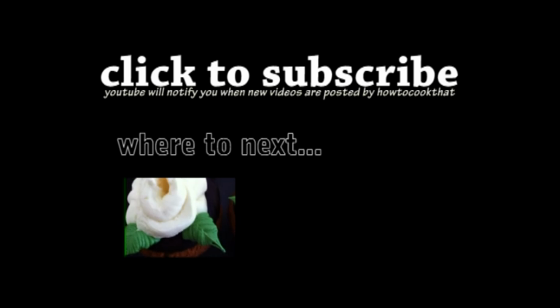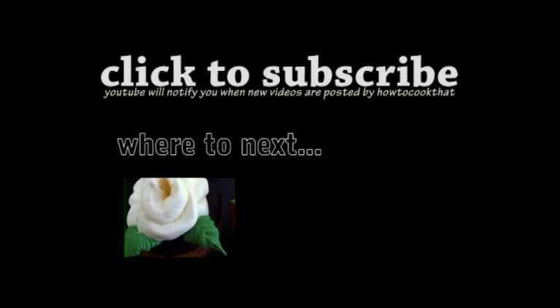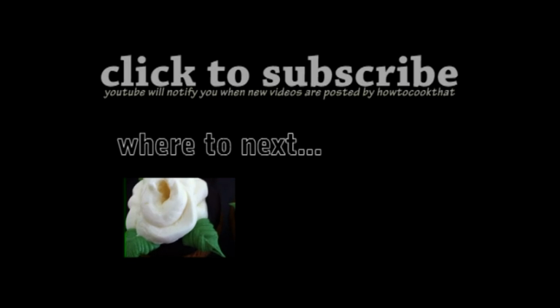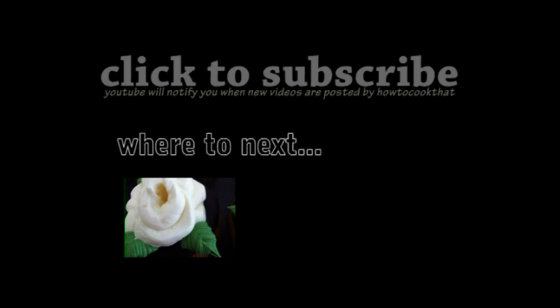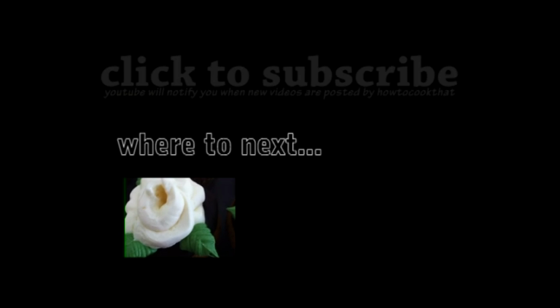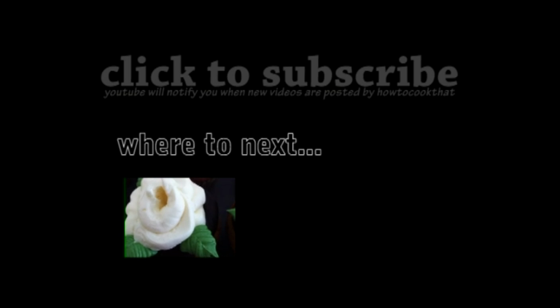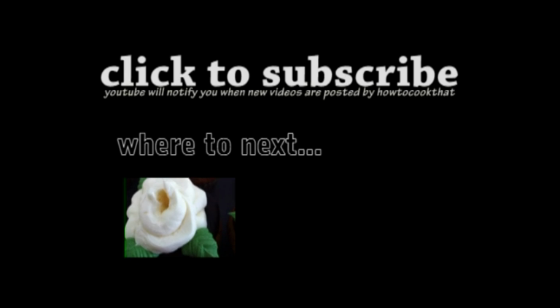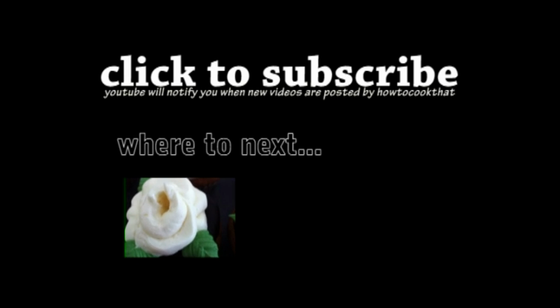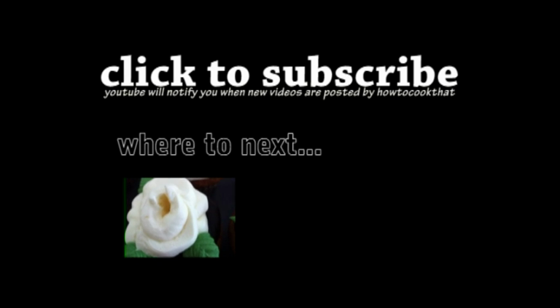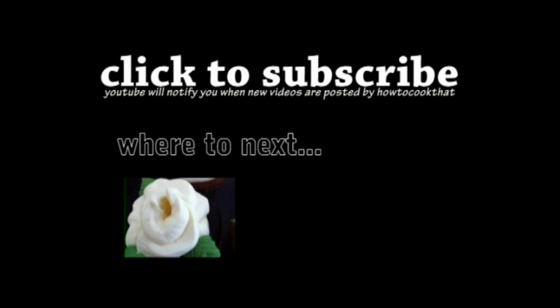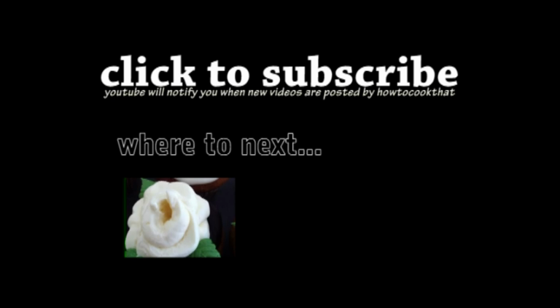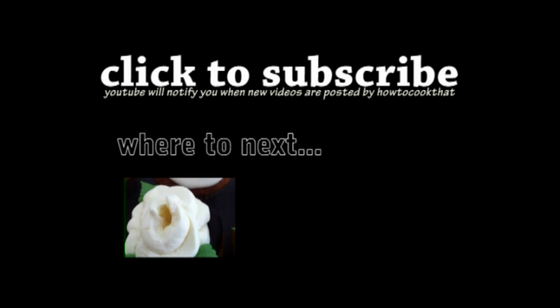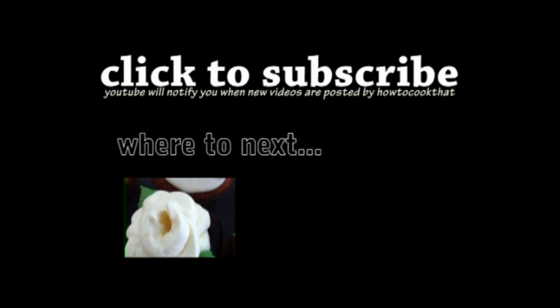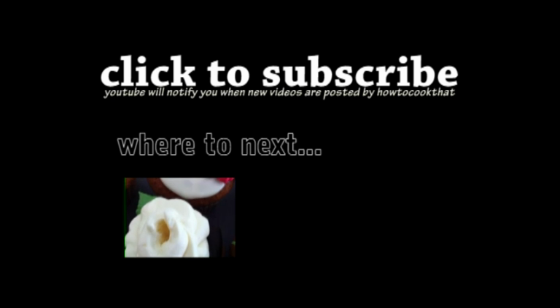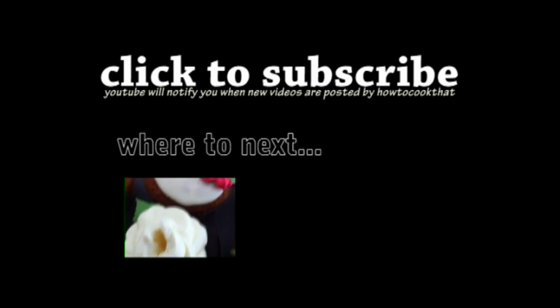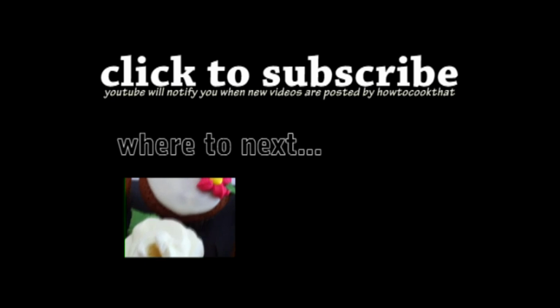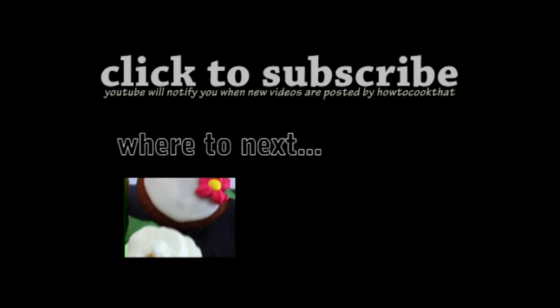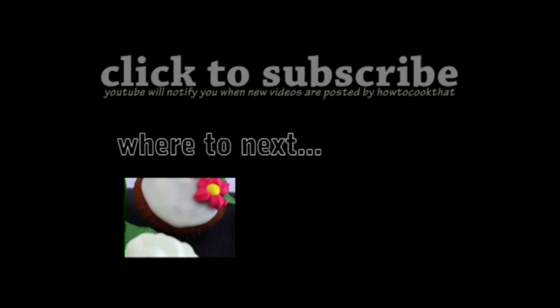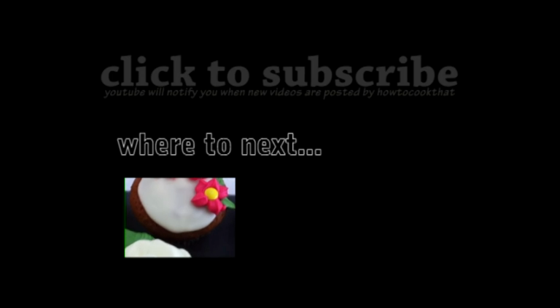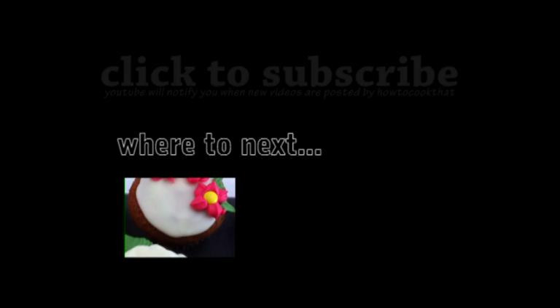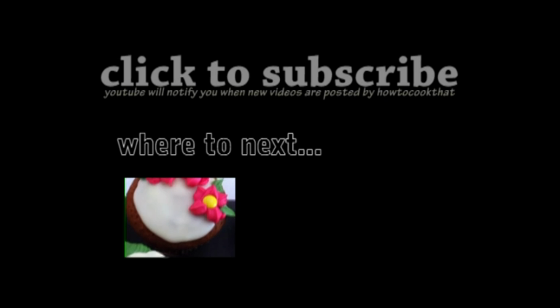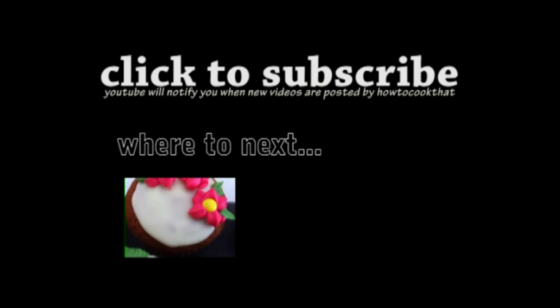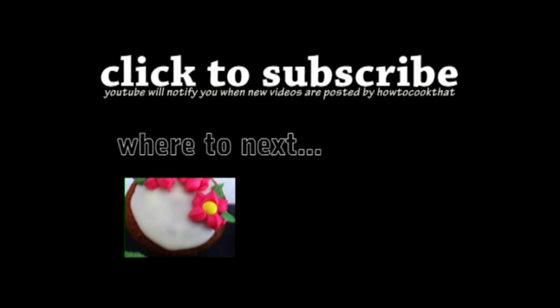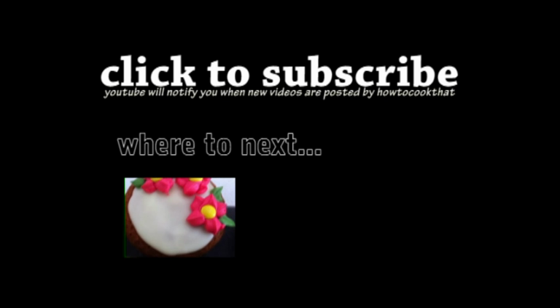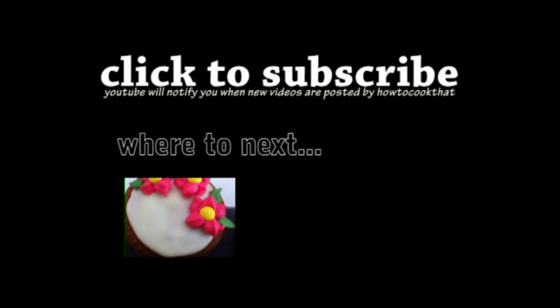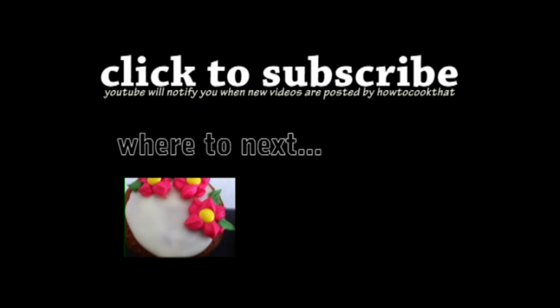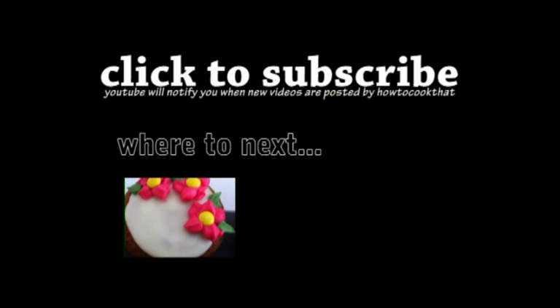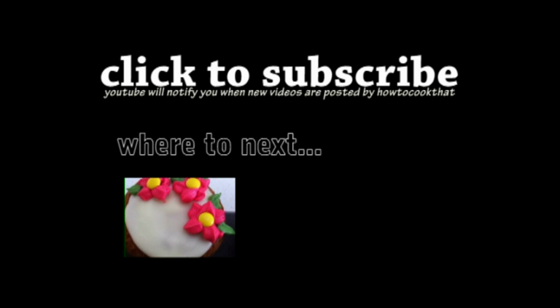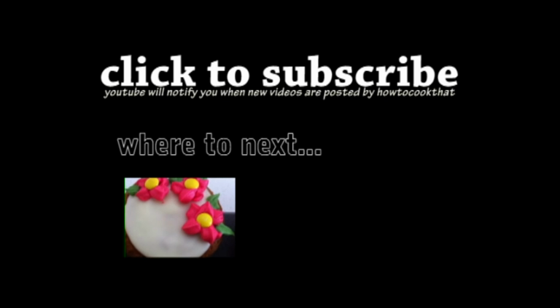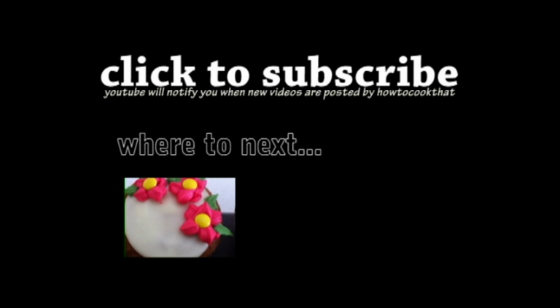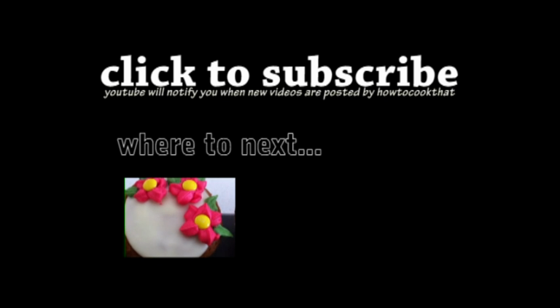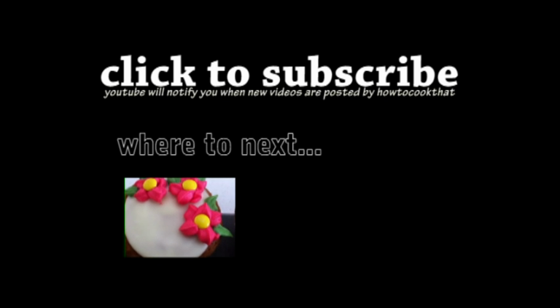Thank you to everyone who's subscribed and clicked like and left comments — really appreciate your feedback and support.